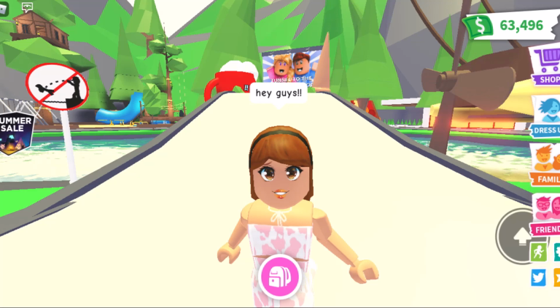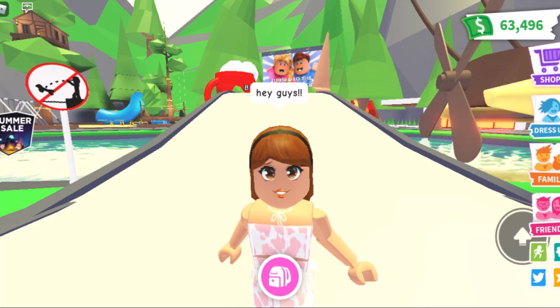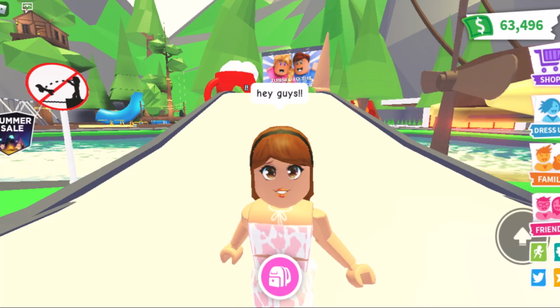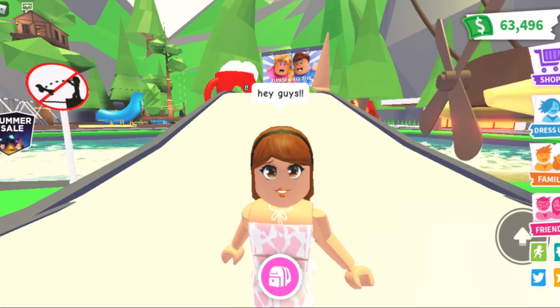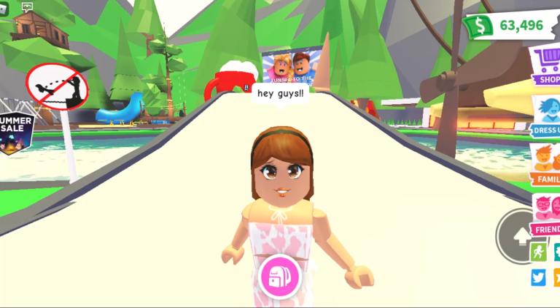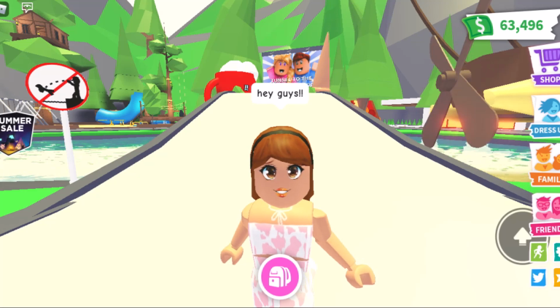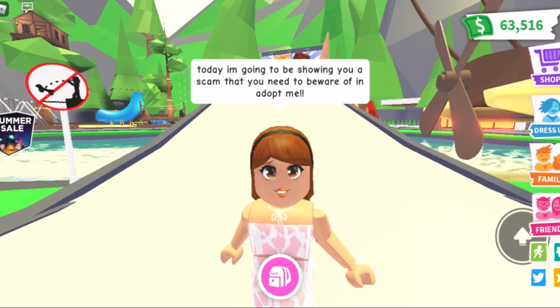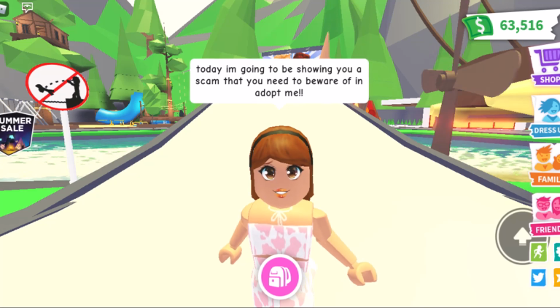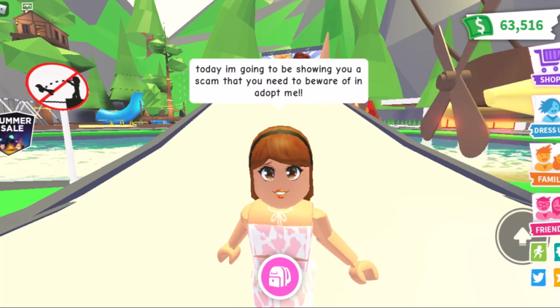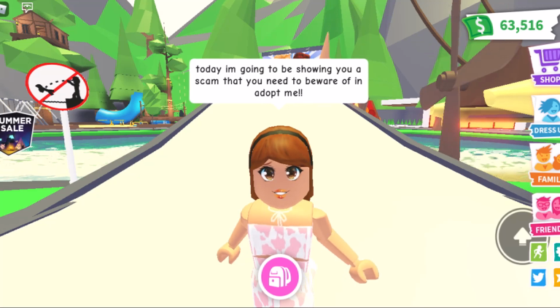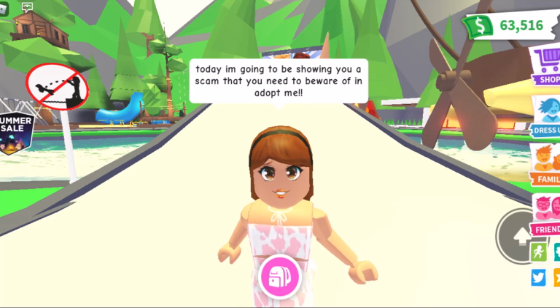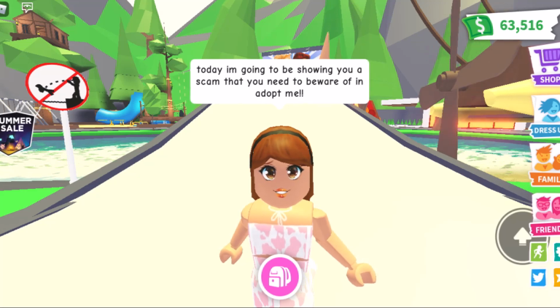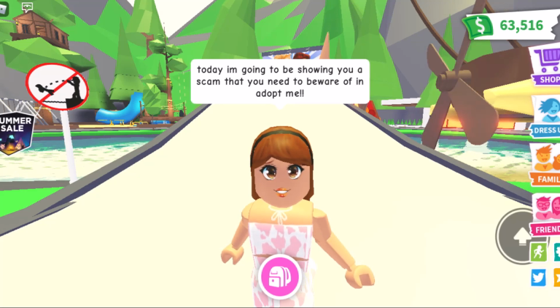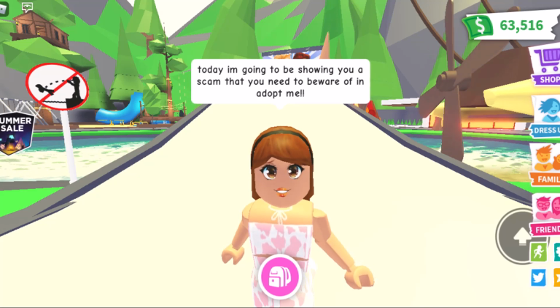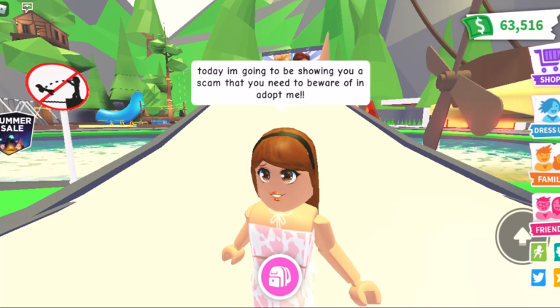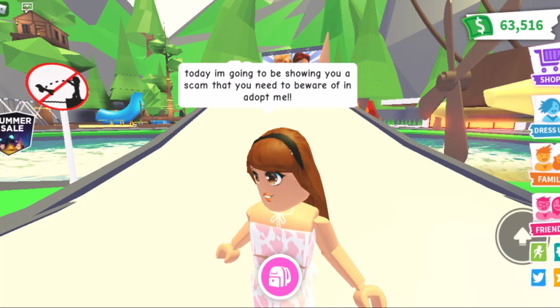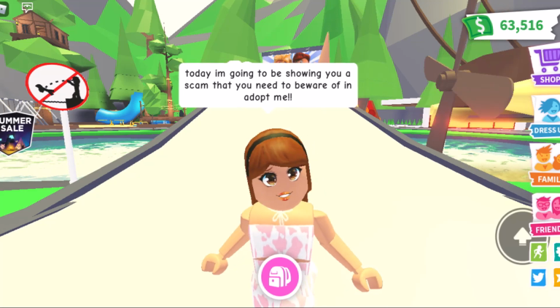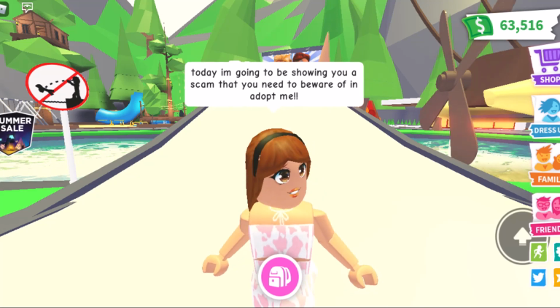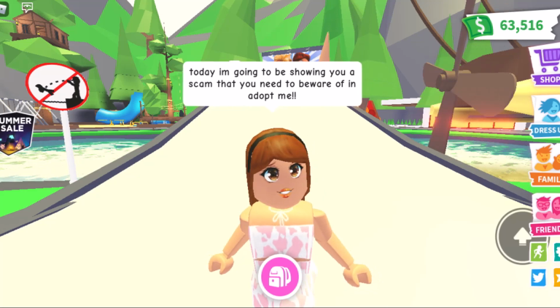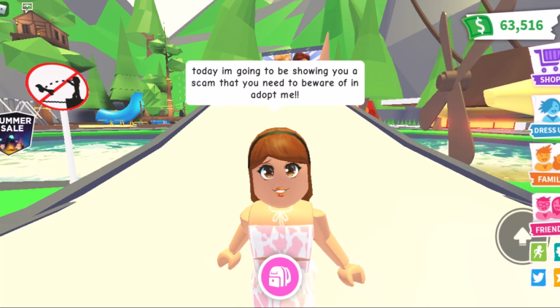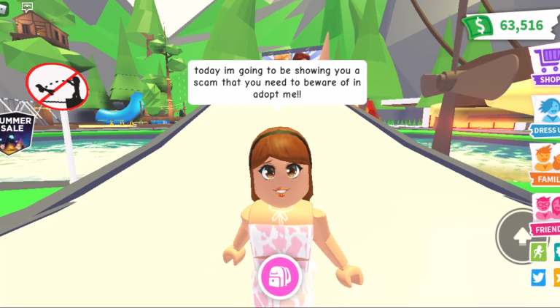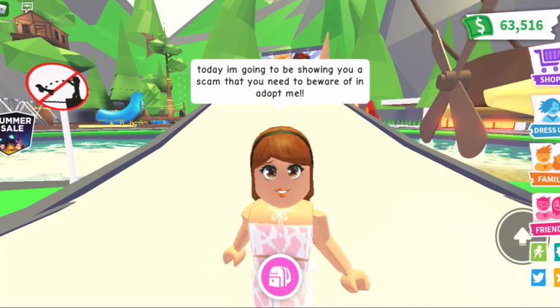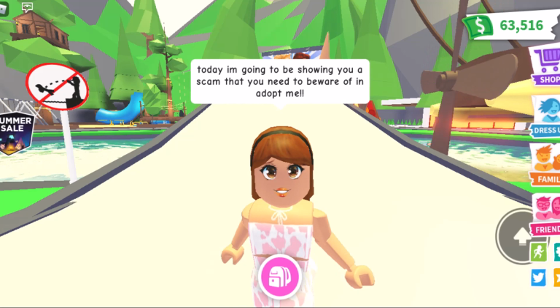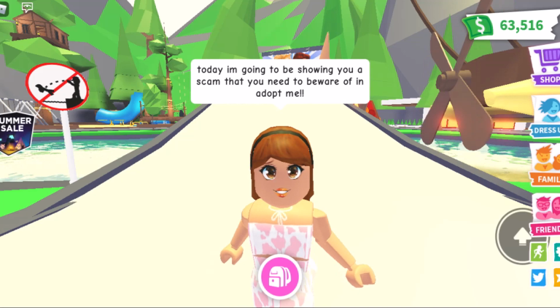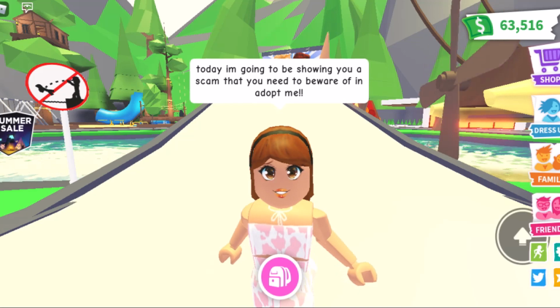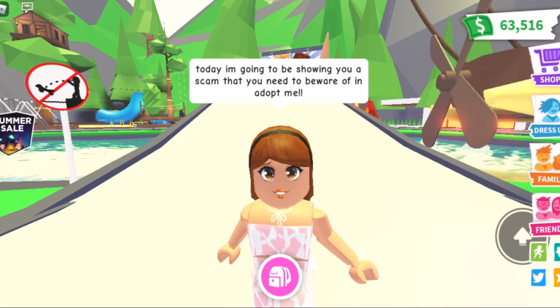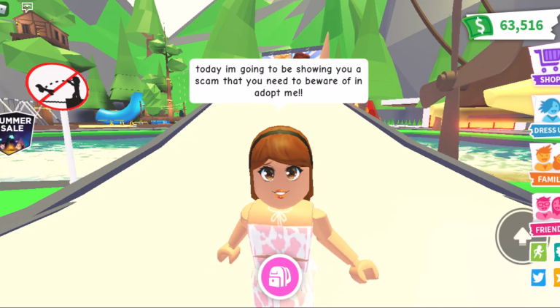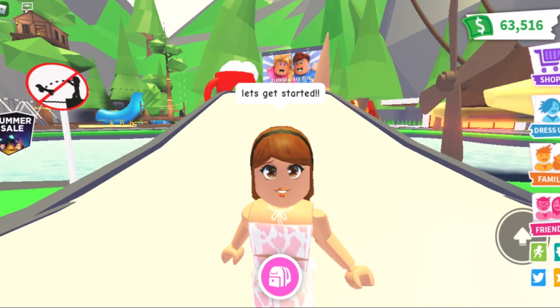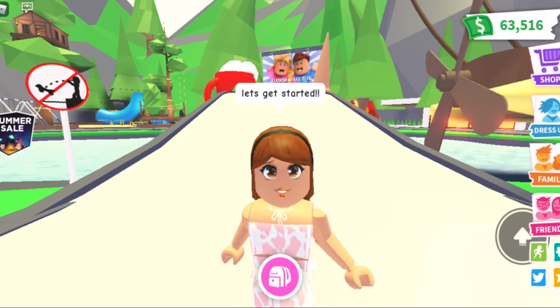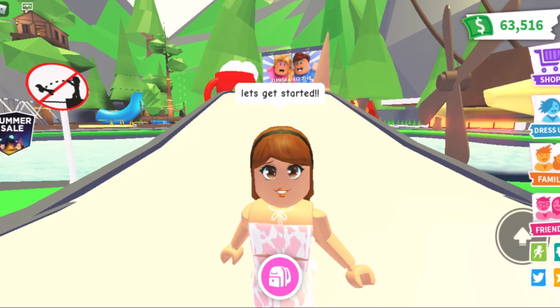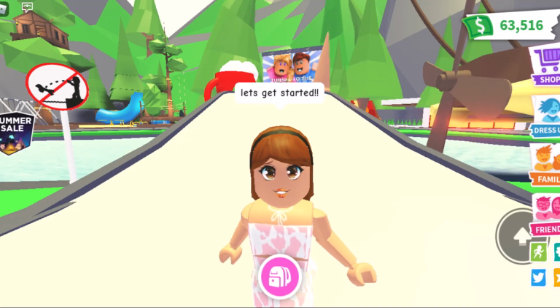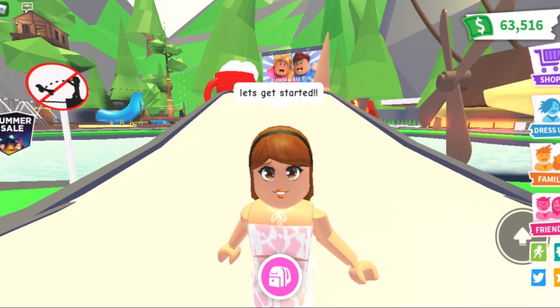Hey guys! Today I'm going to be showing you a scam that you need to be aware of in Adopt Me. Let's get started!